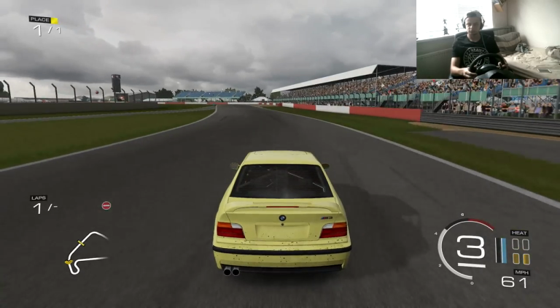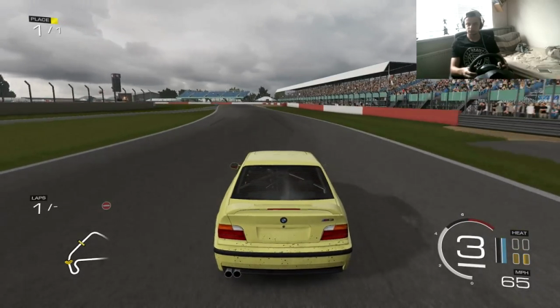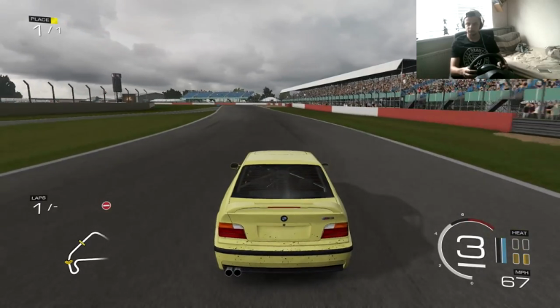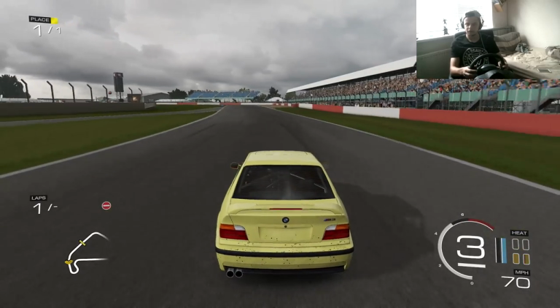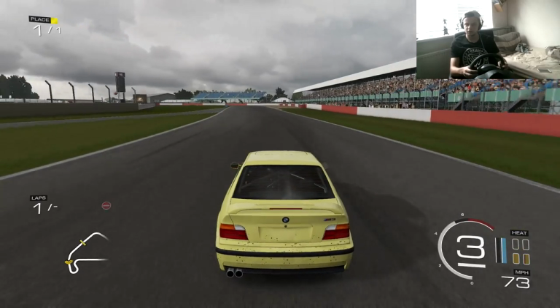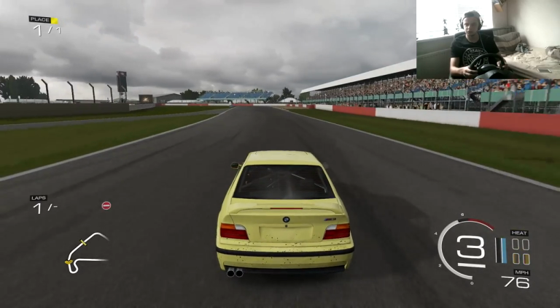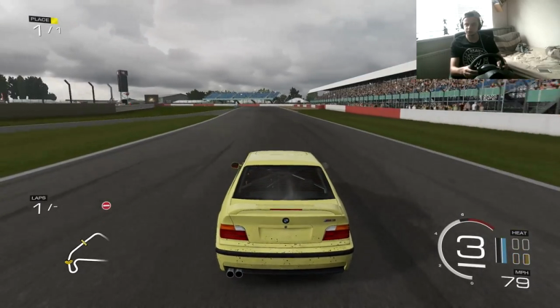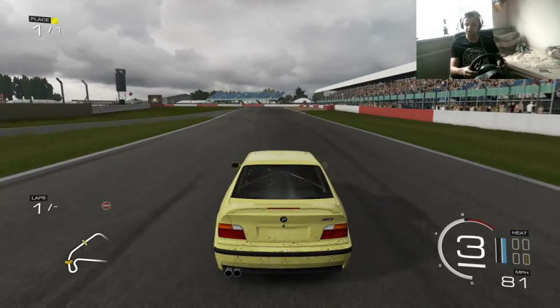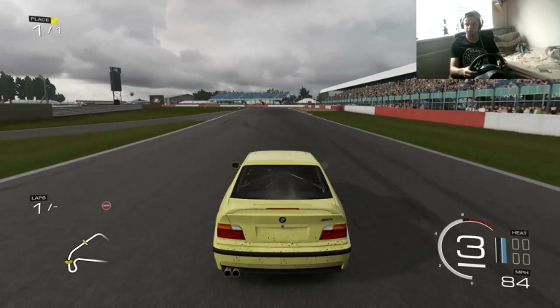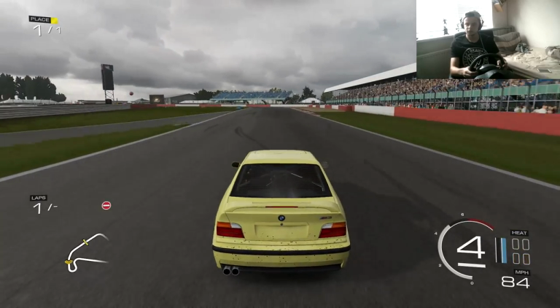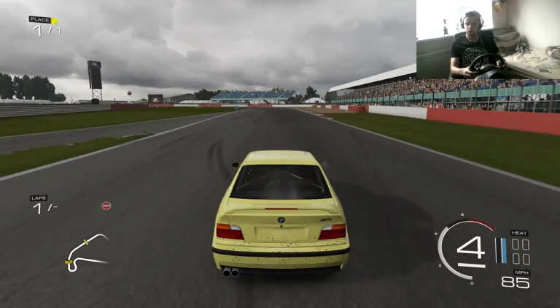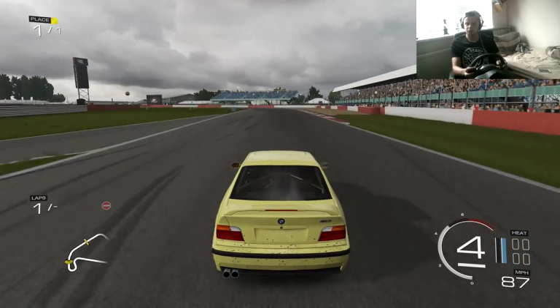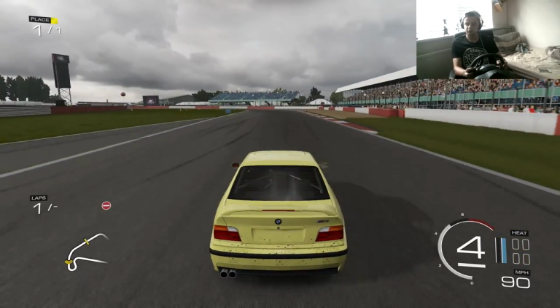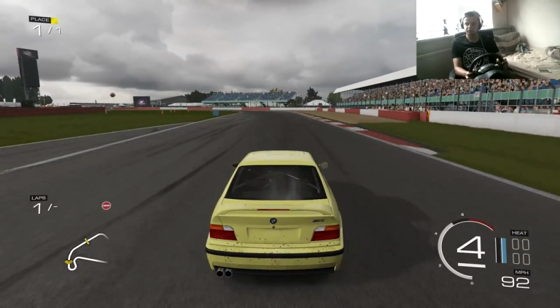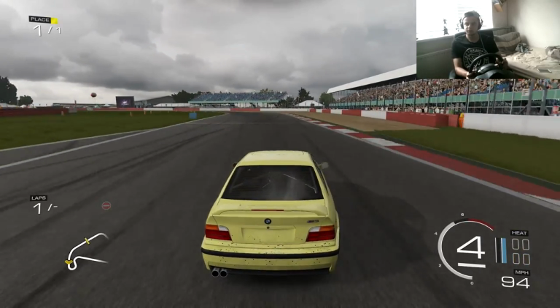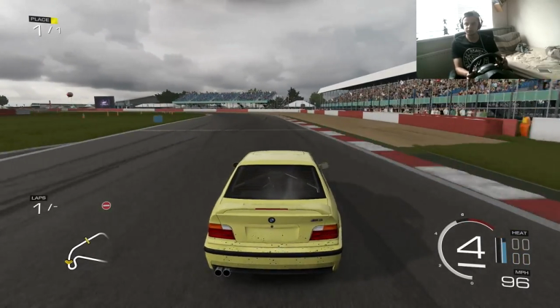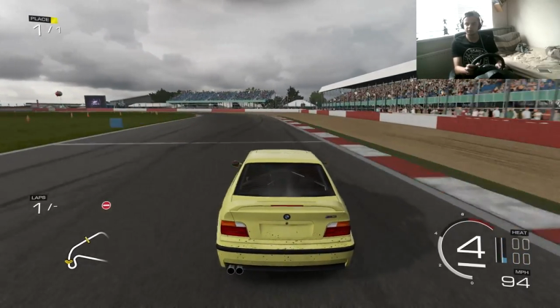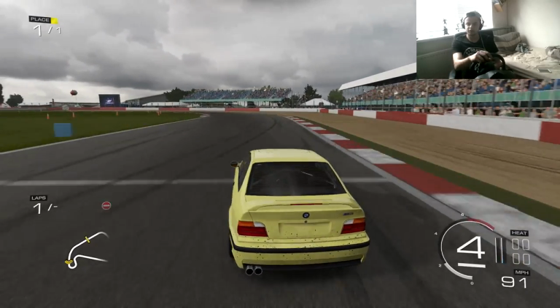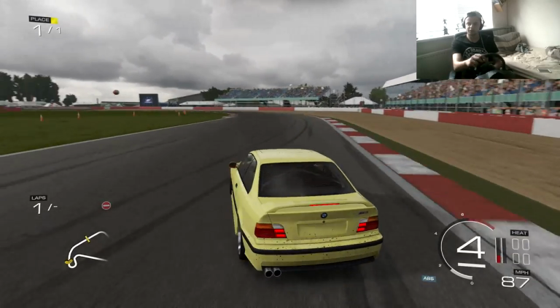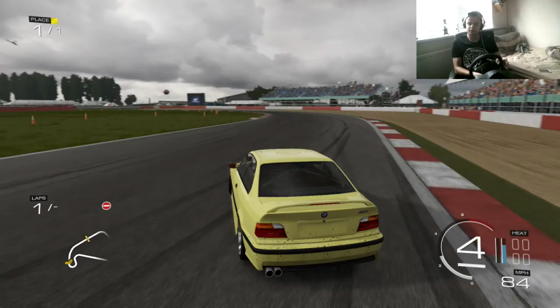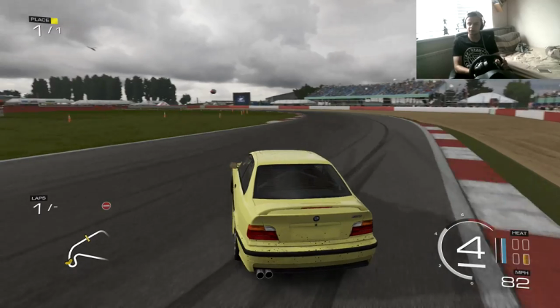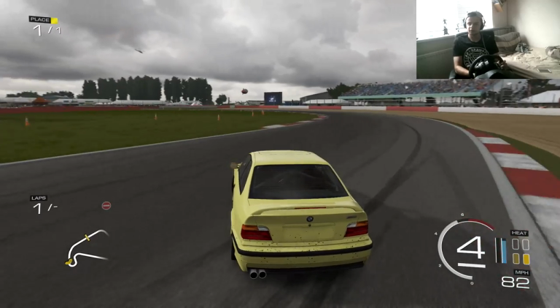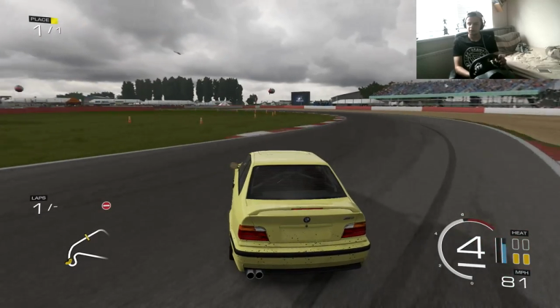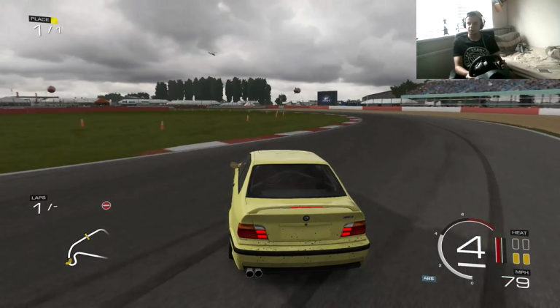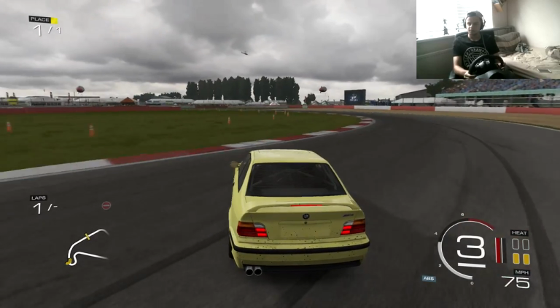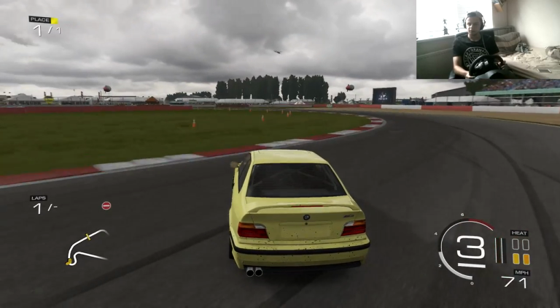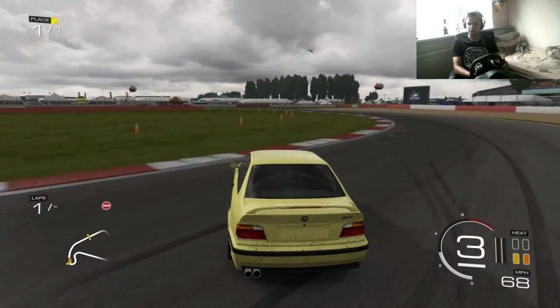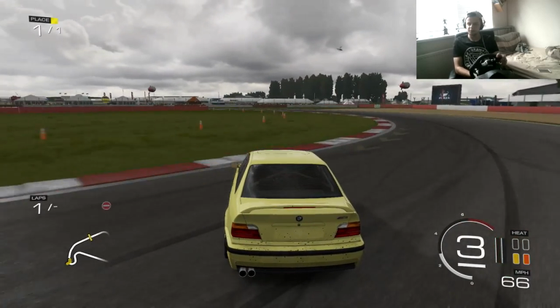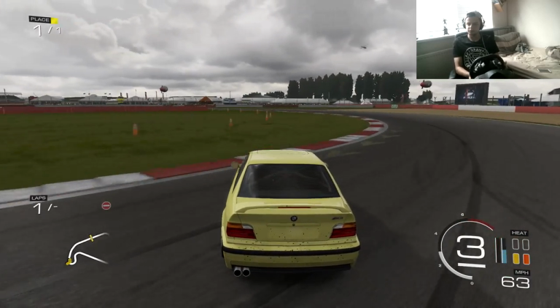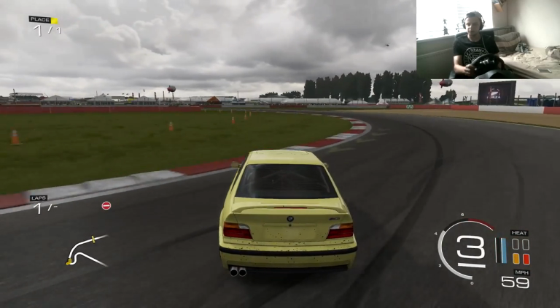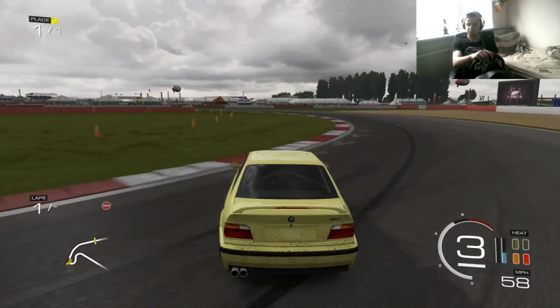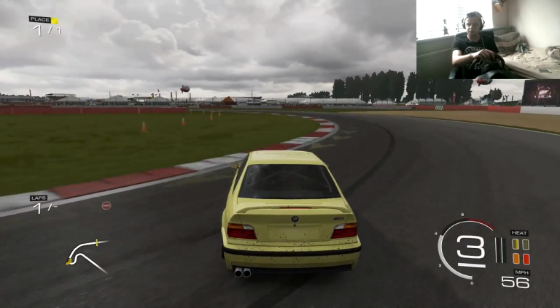Let's go — one more run. Let's just see how this goes because I've been drifting perfect.